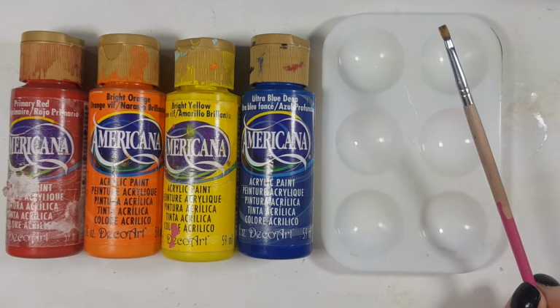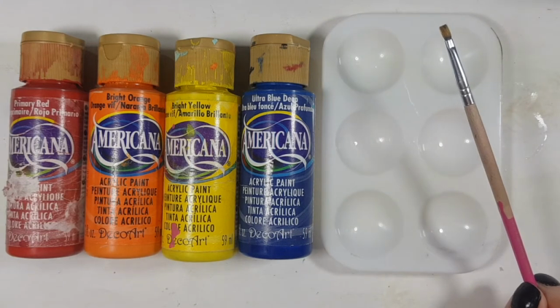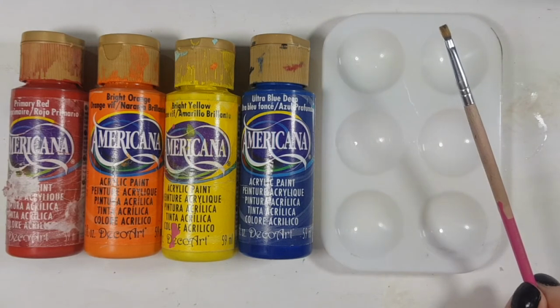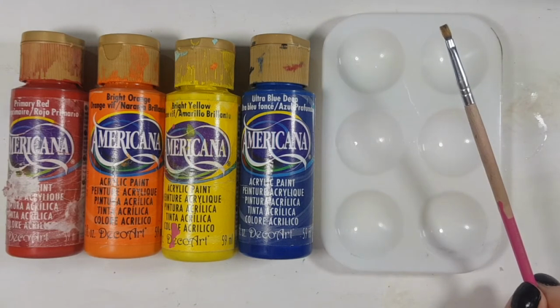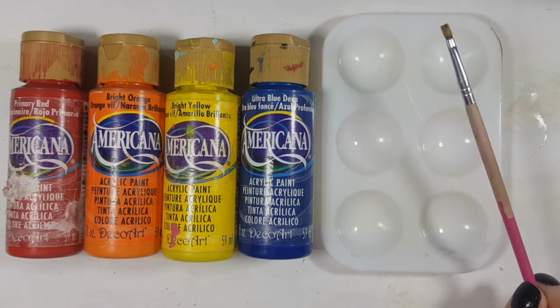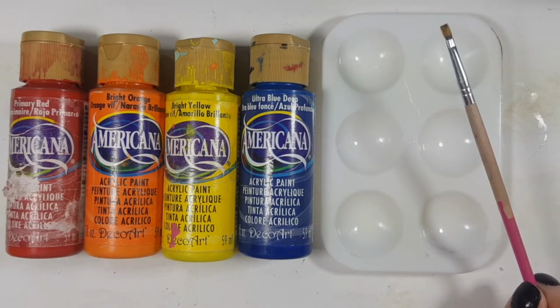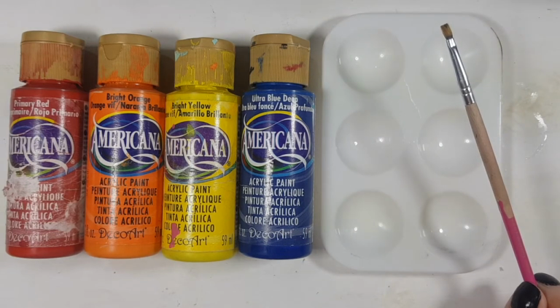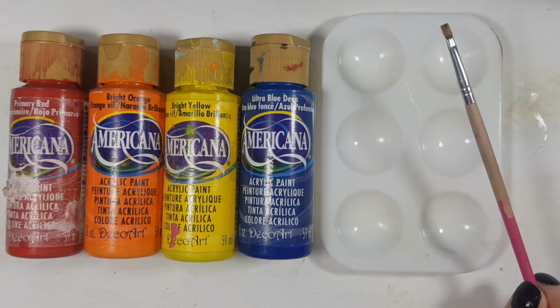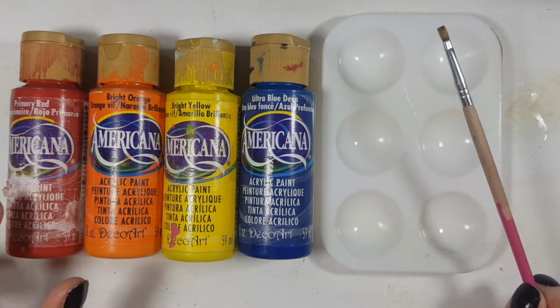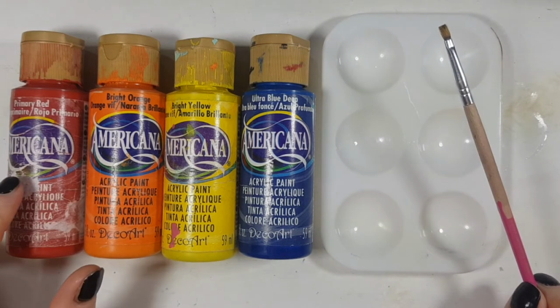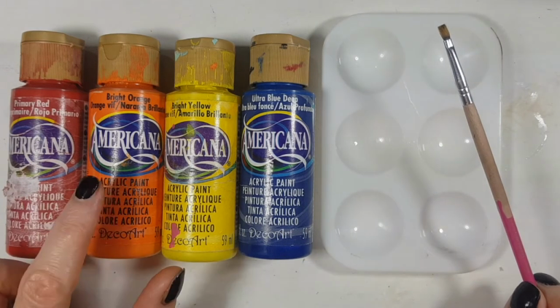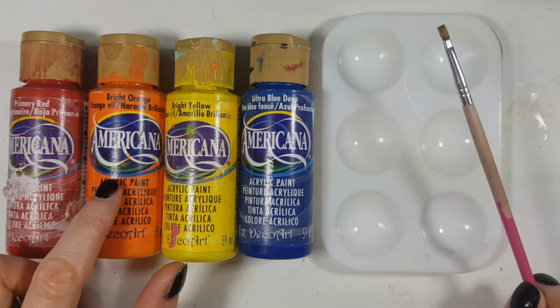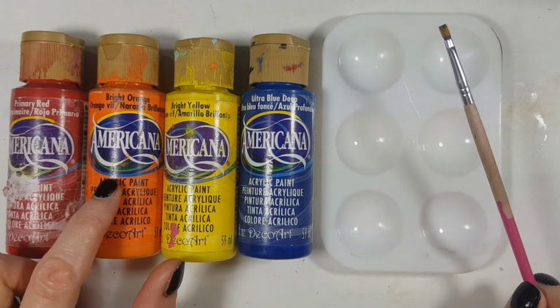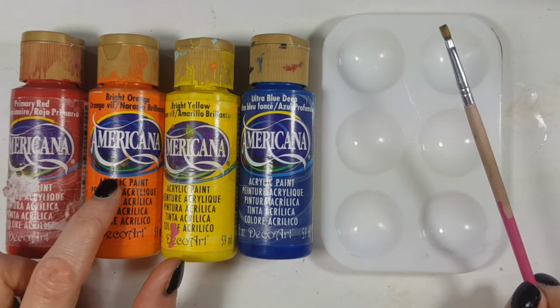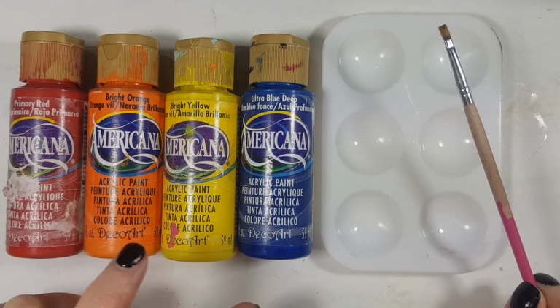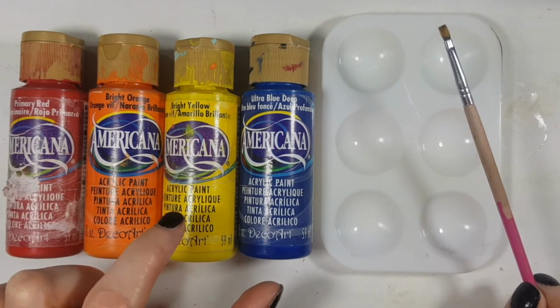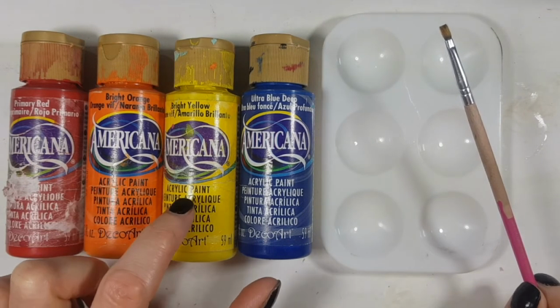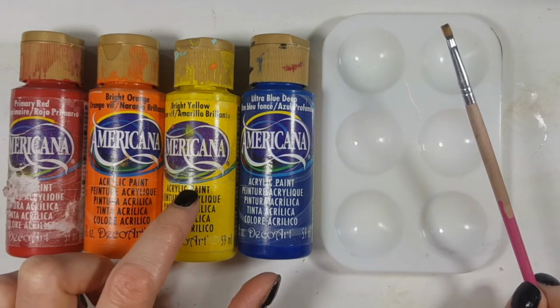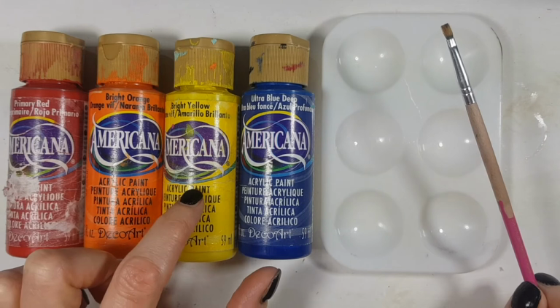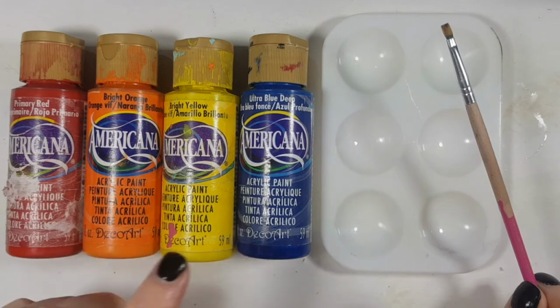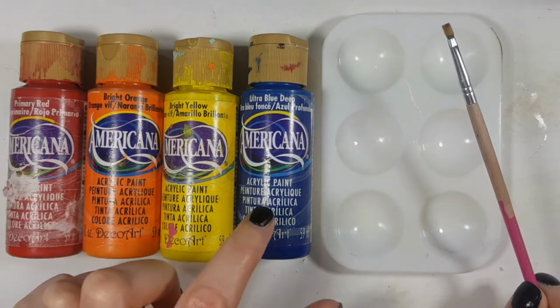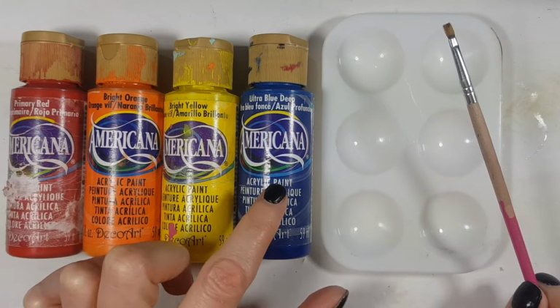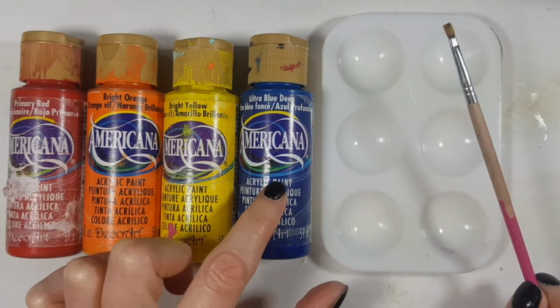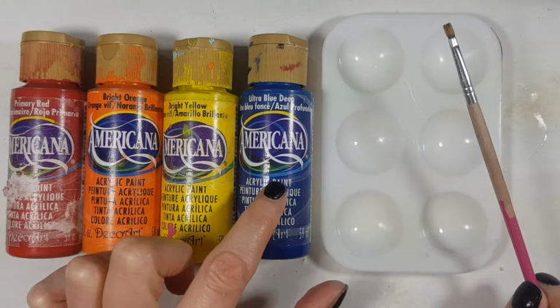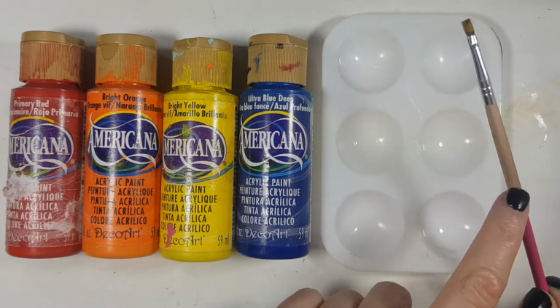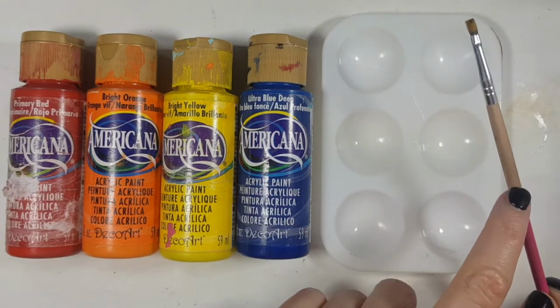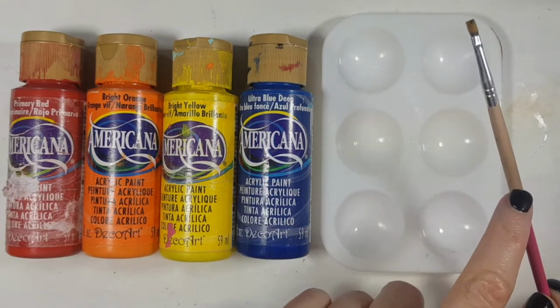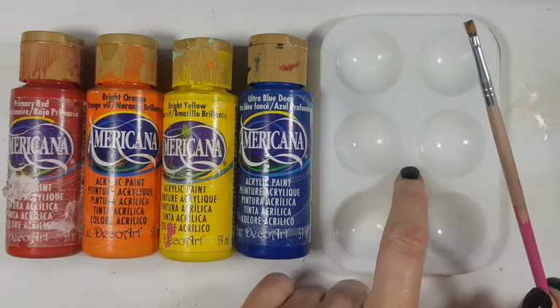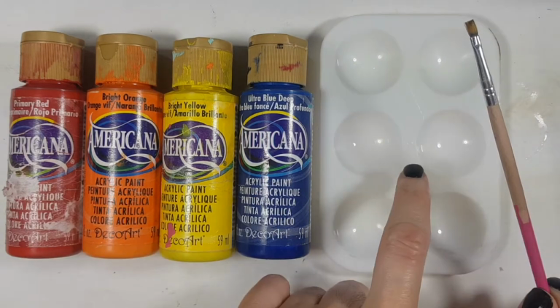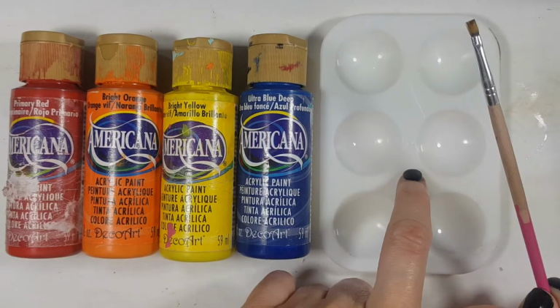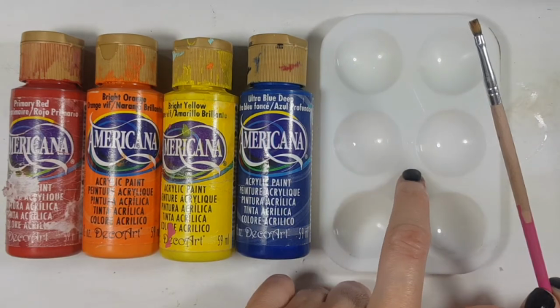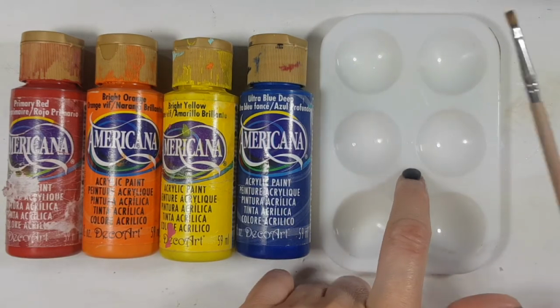We're going to be using some red, orange, some yellow, and some blue — plus a brush and a place to mix.